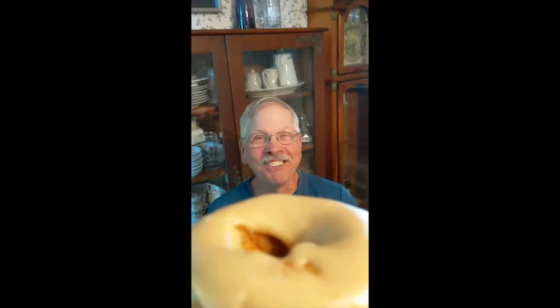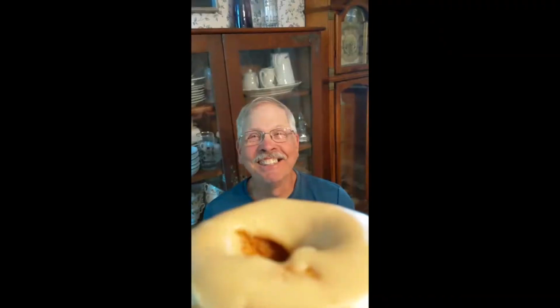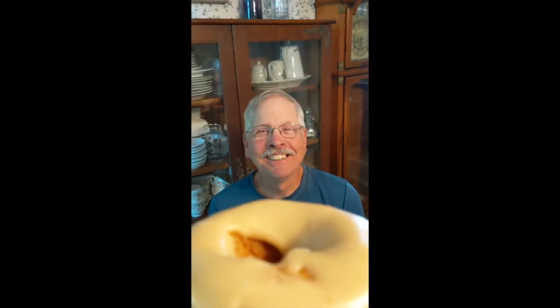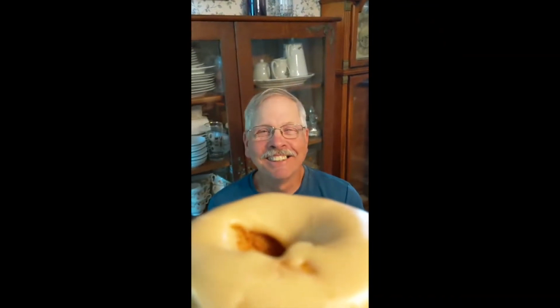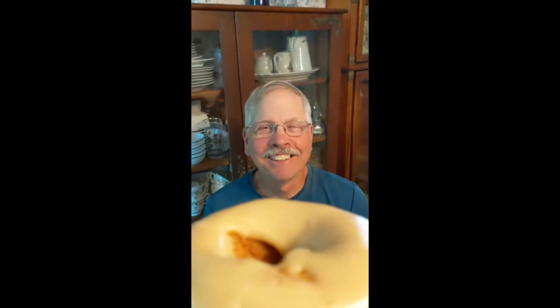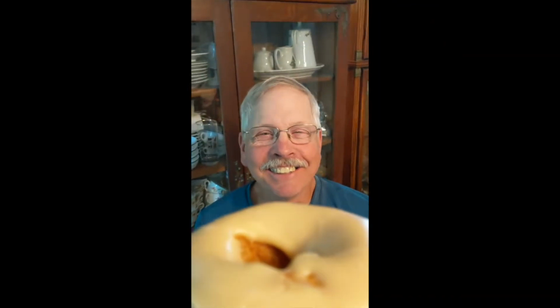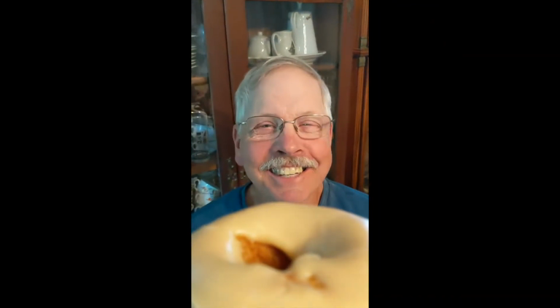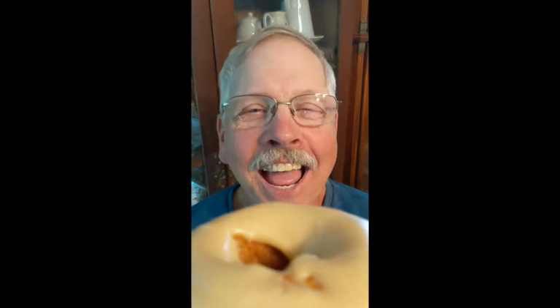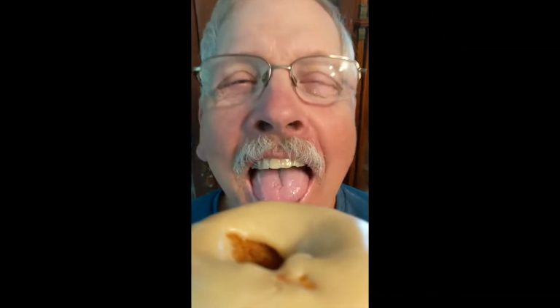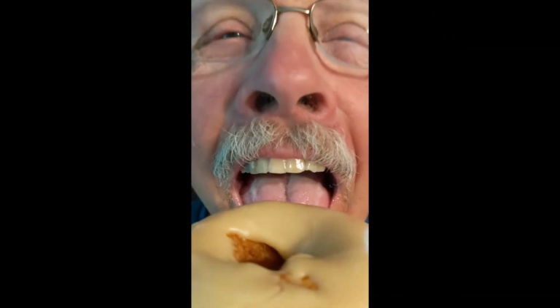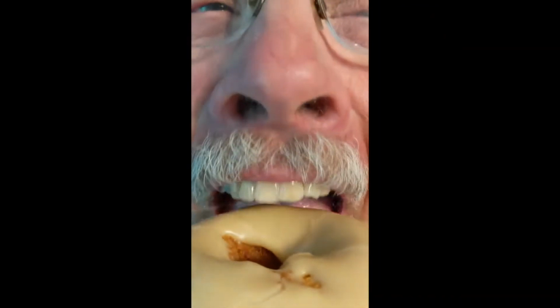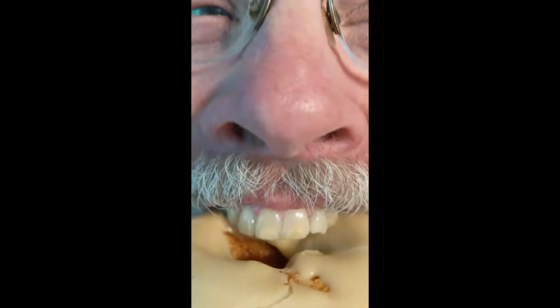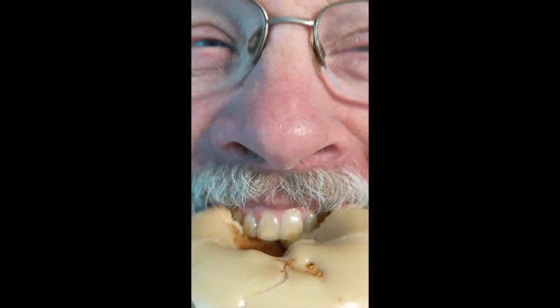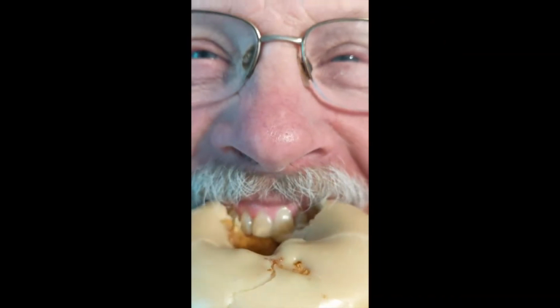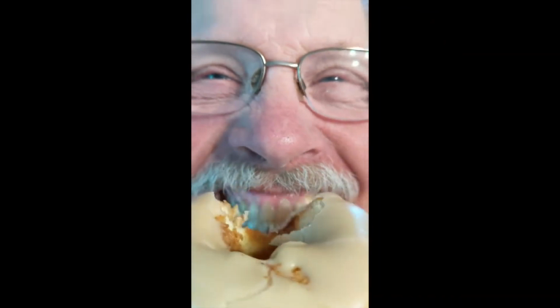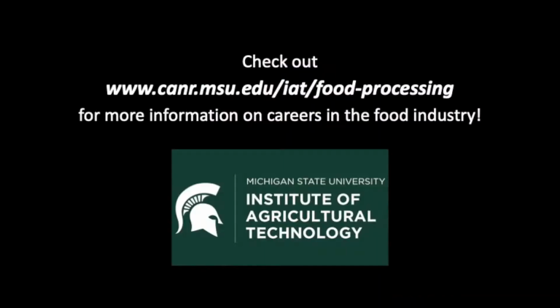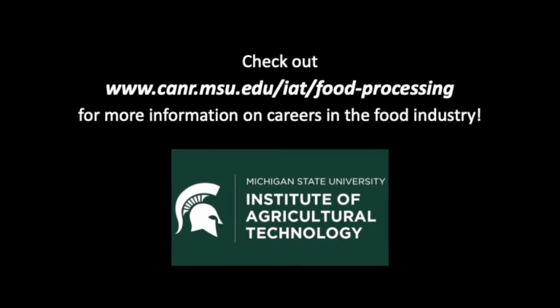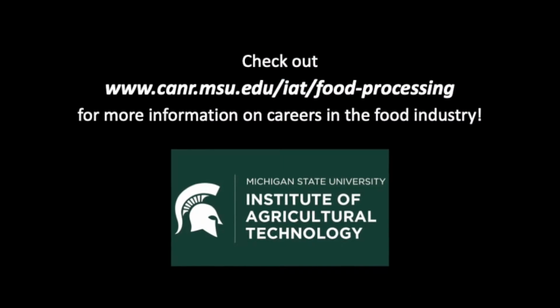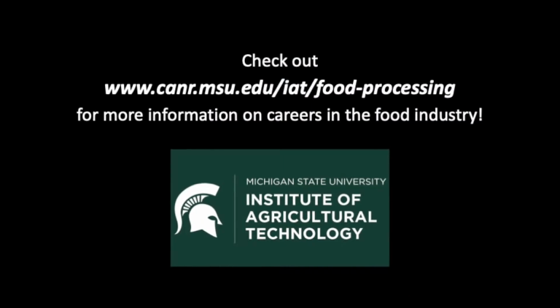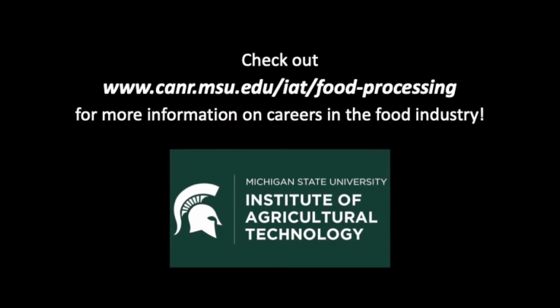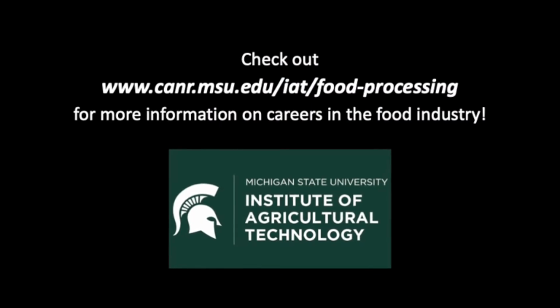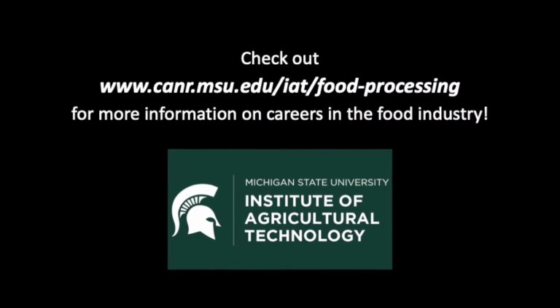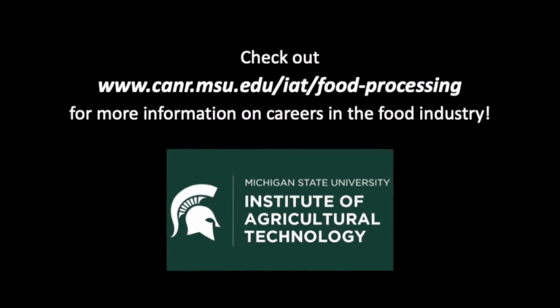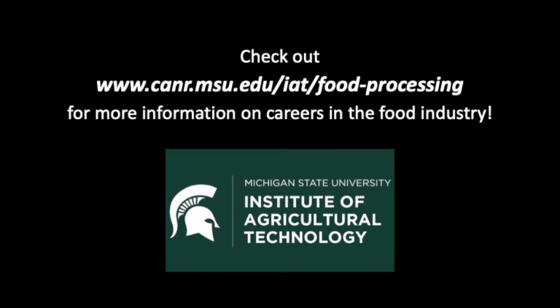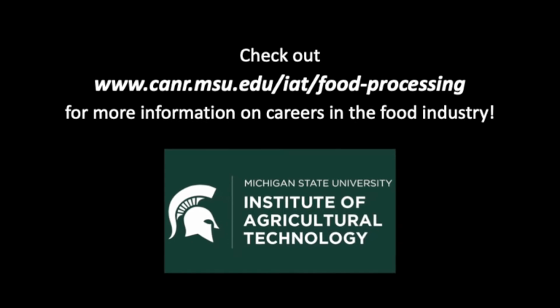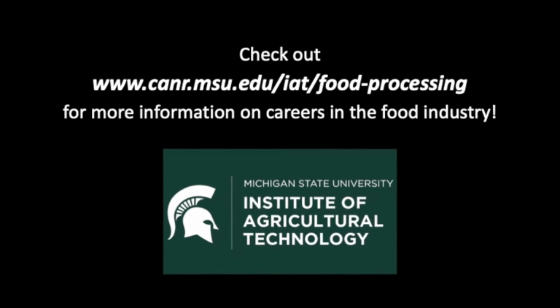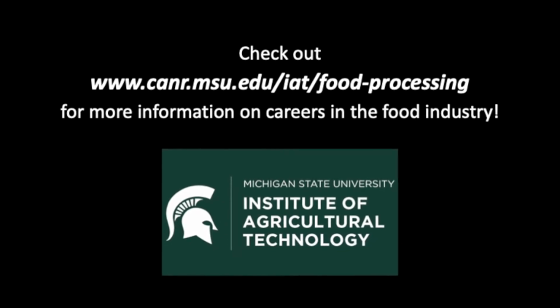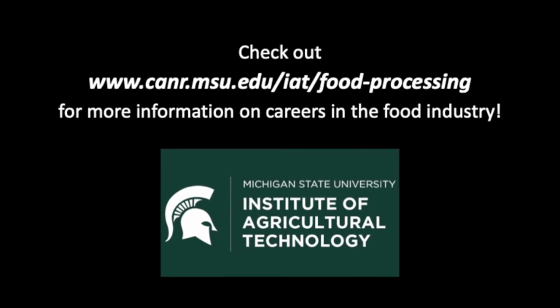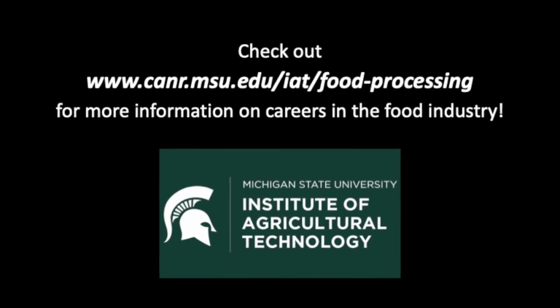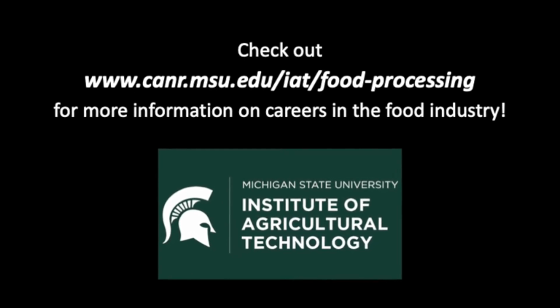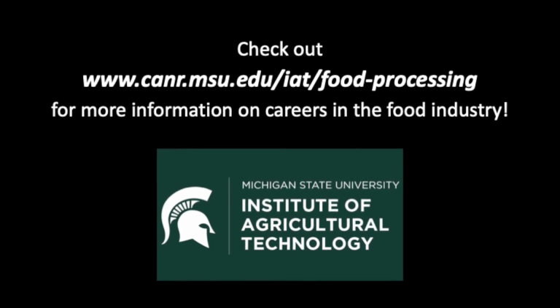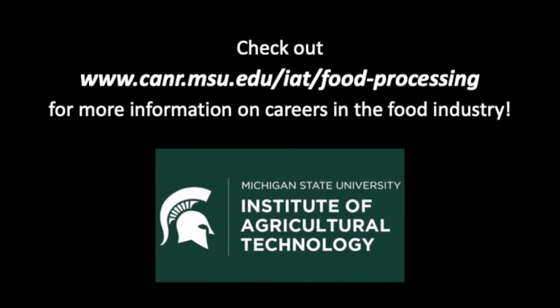No matter what flavor is your favorite, a good donut can brighten up any morning. Thank you!